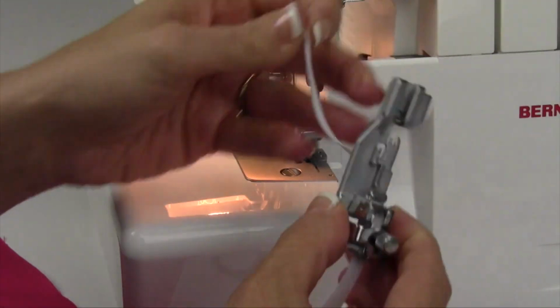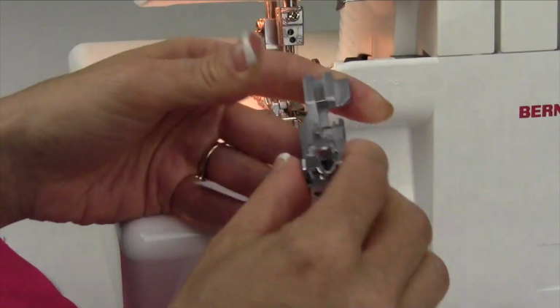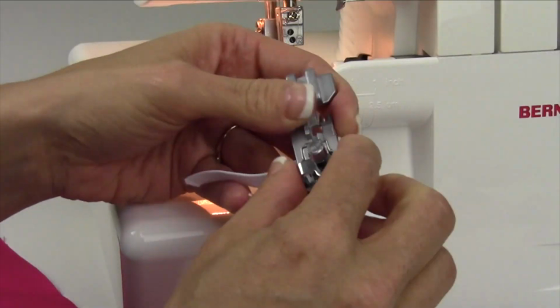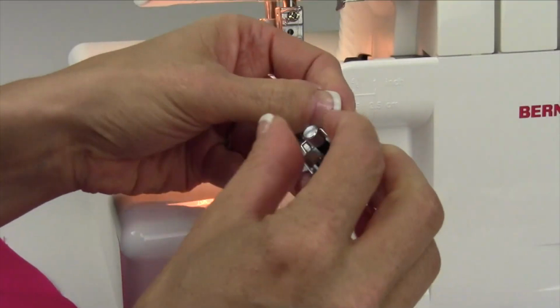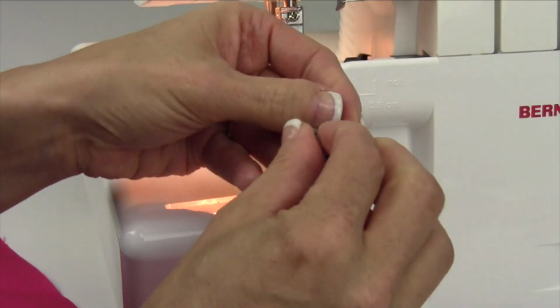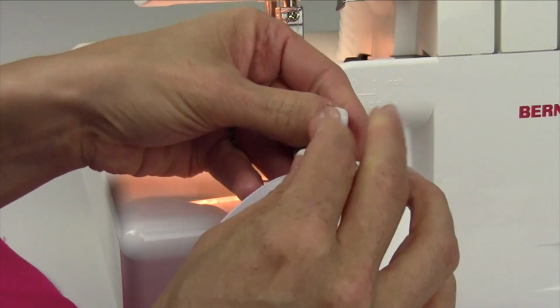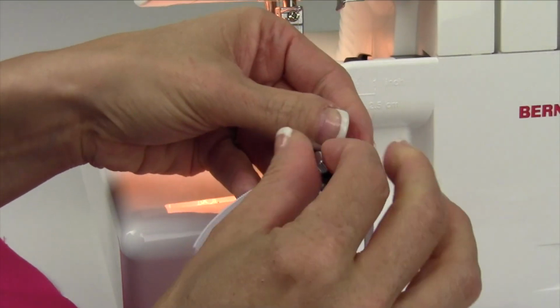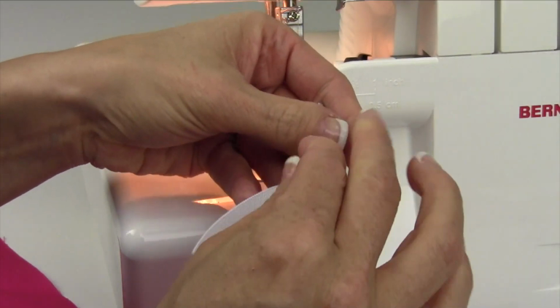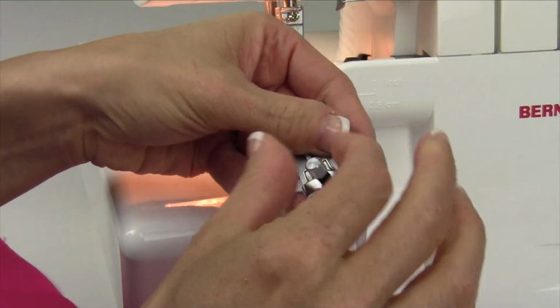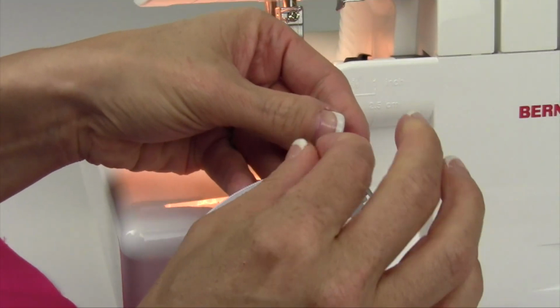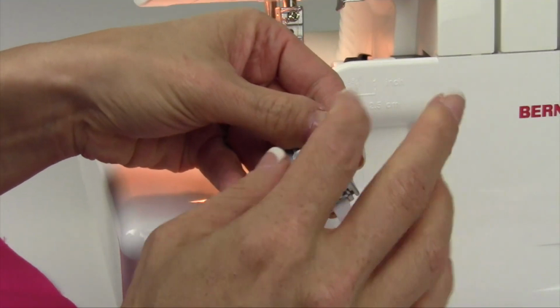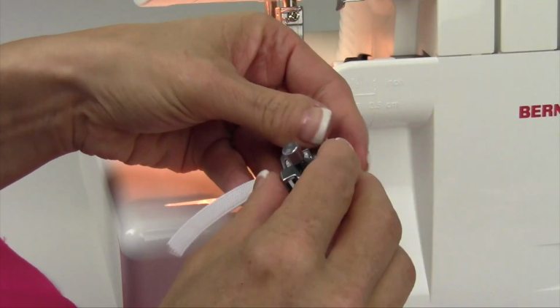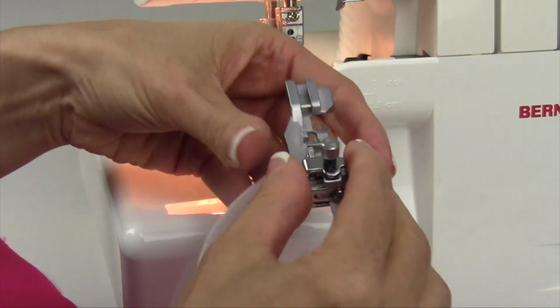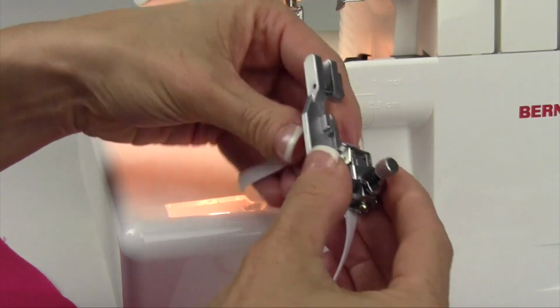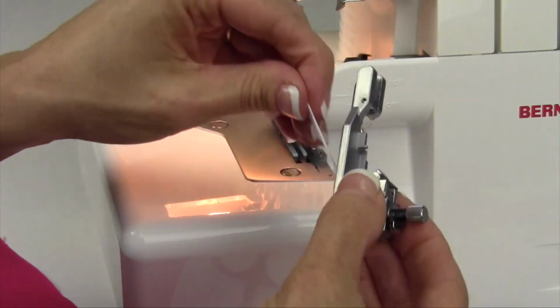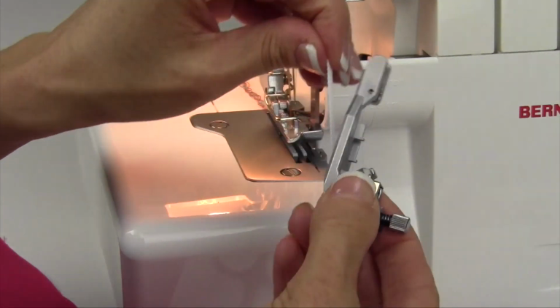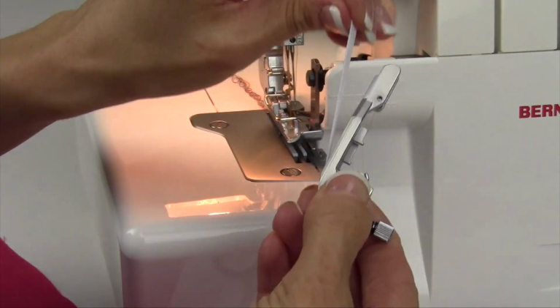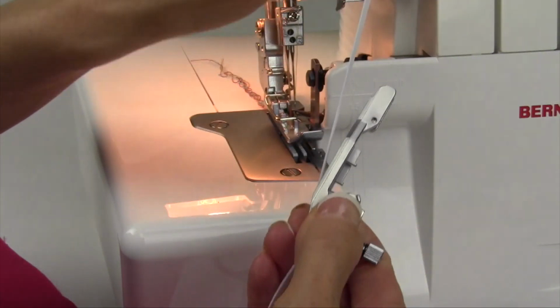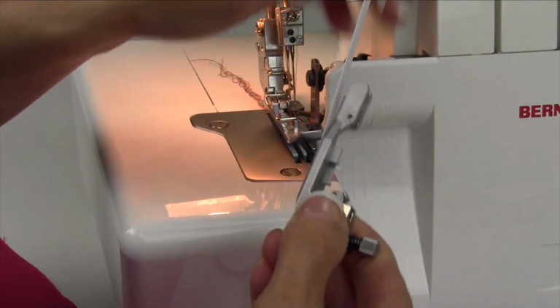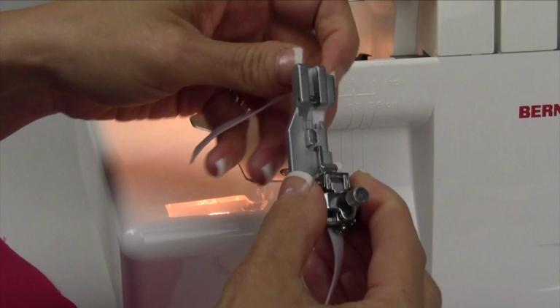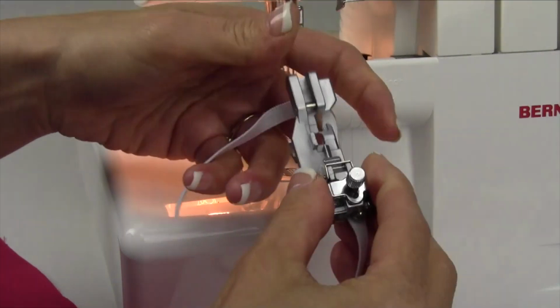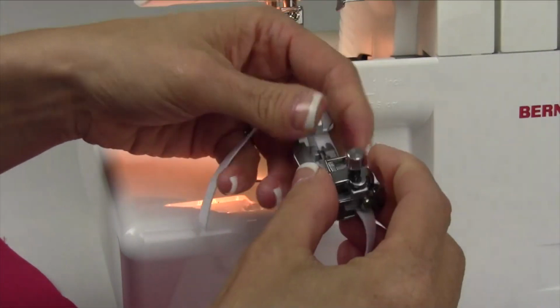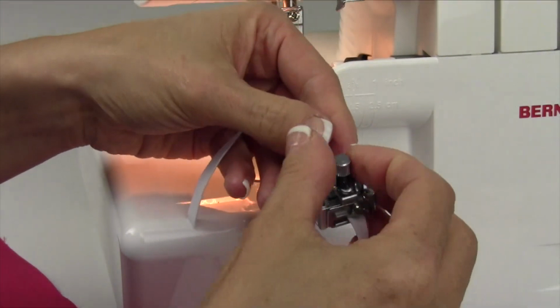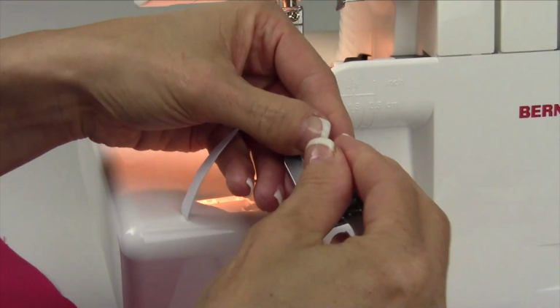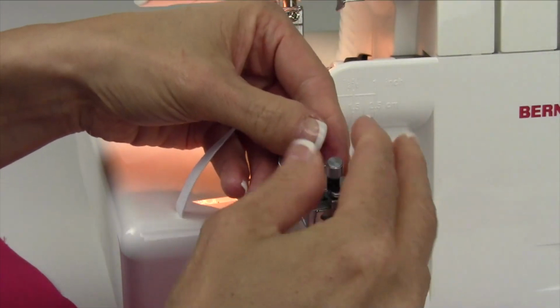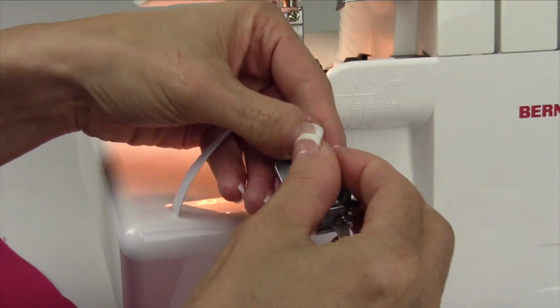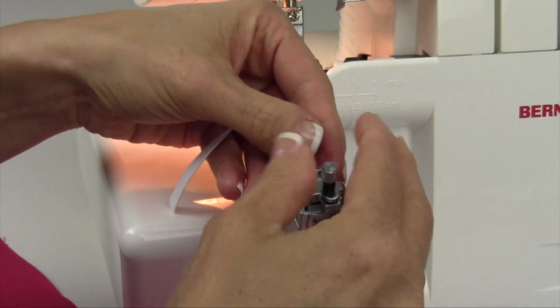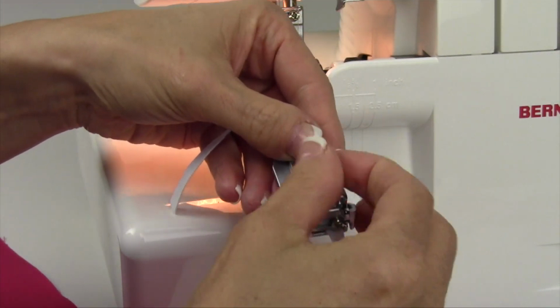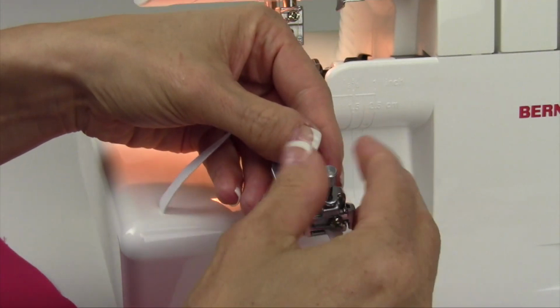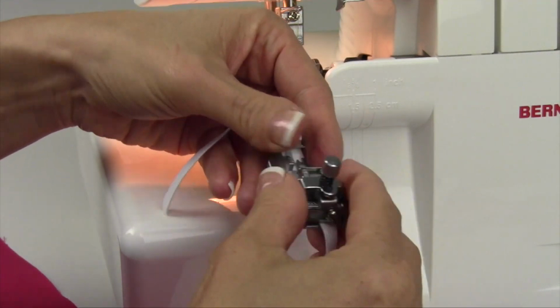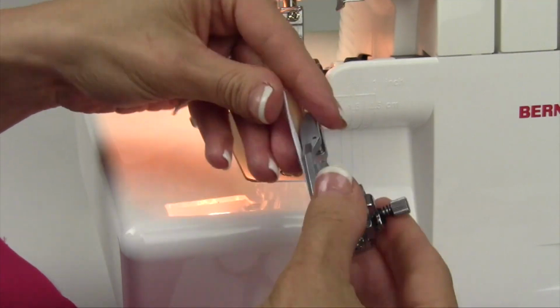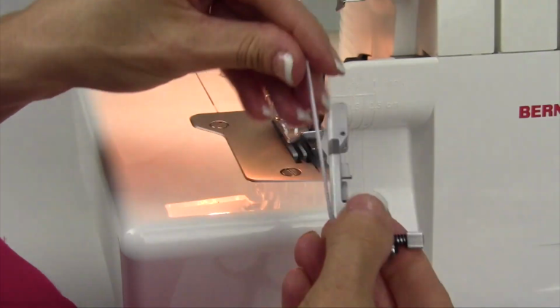That is very tight — let's loosen that up a lot. You can put this on any type of fabric: cotton, stretchy fabrics.